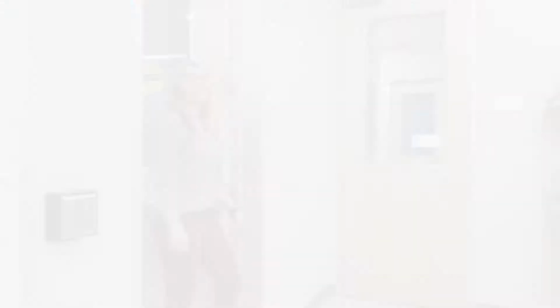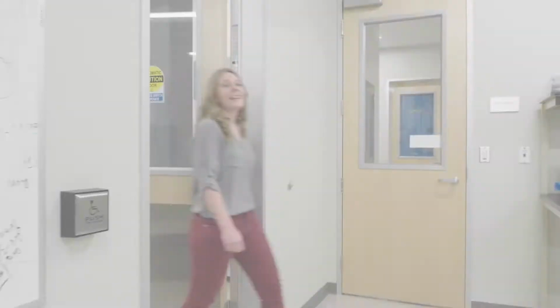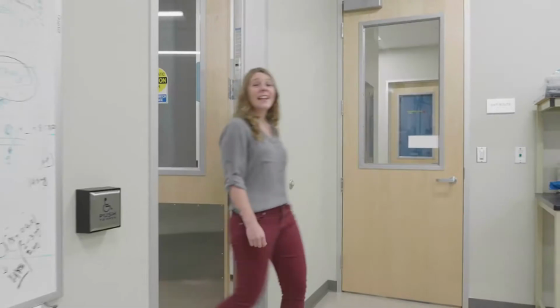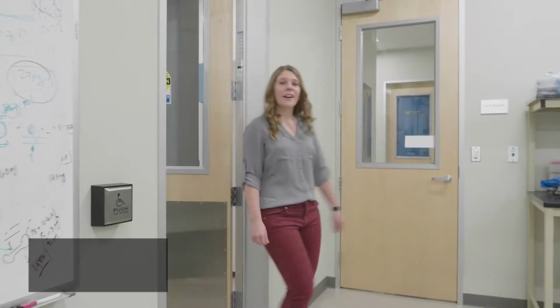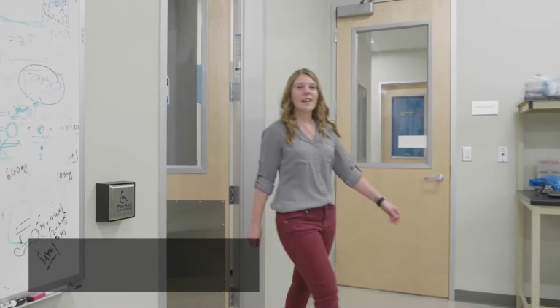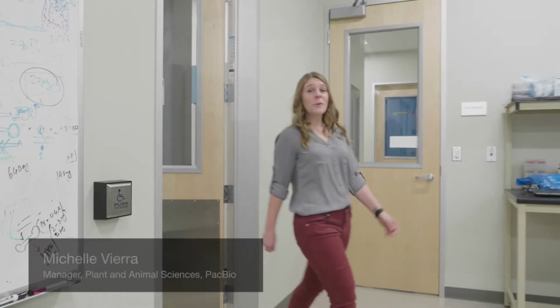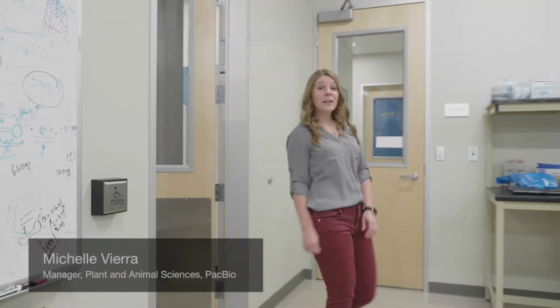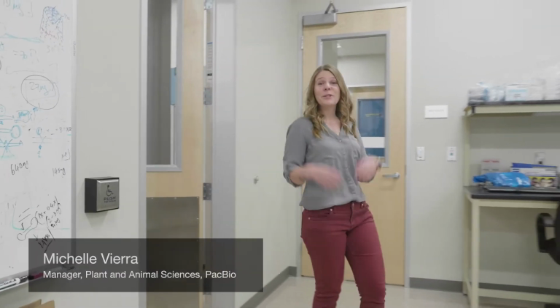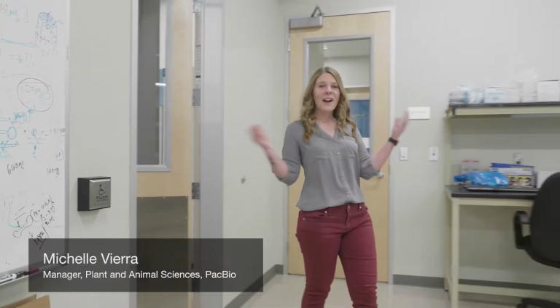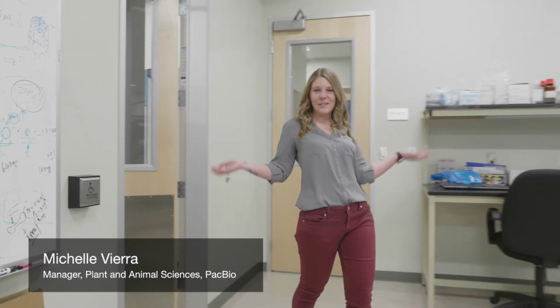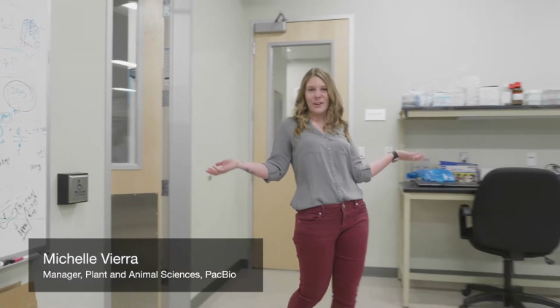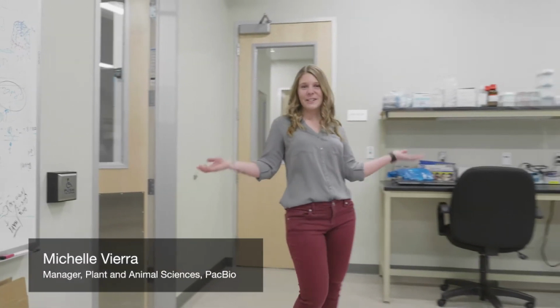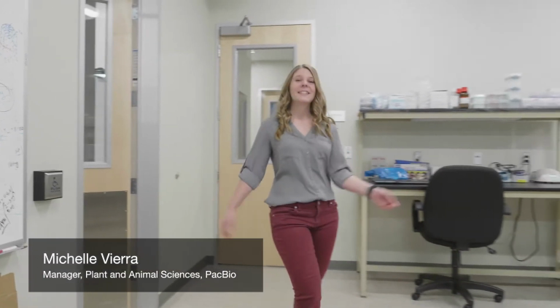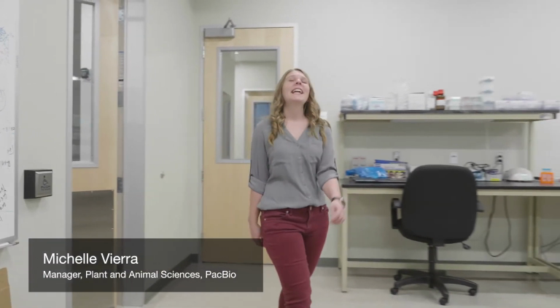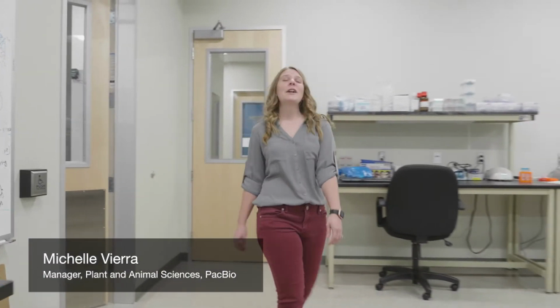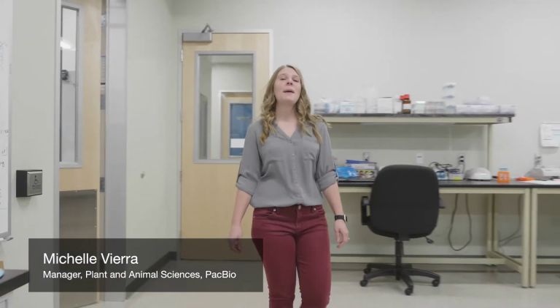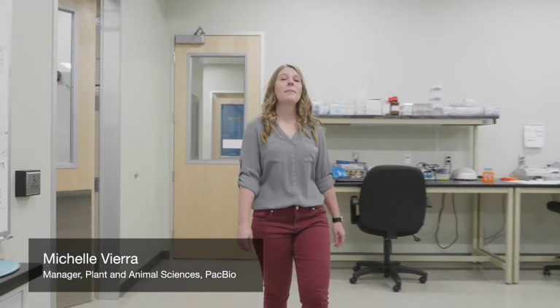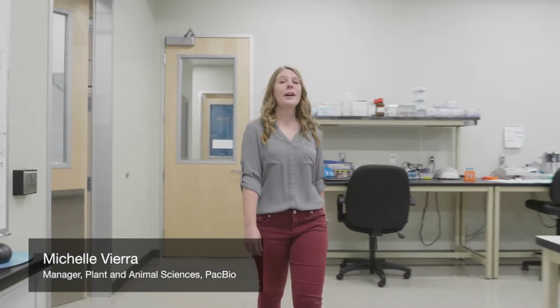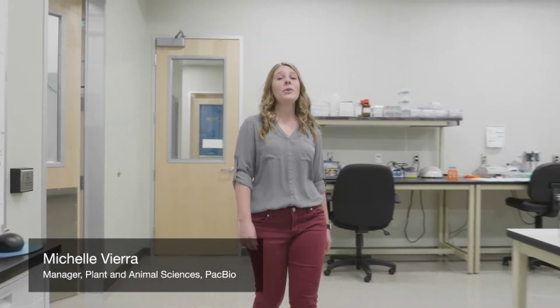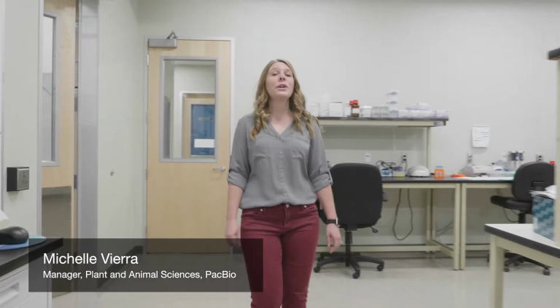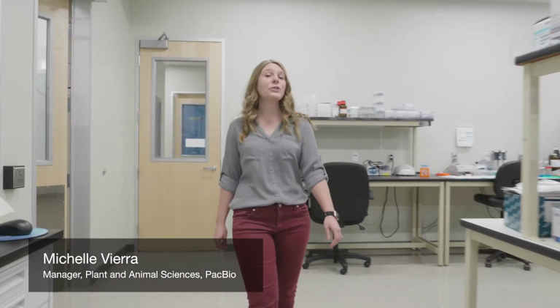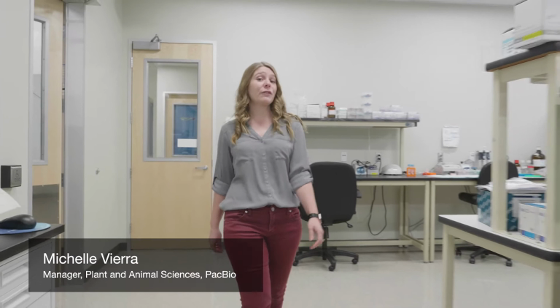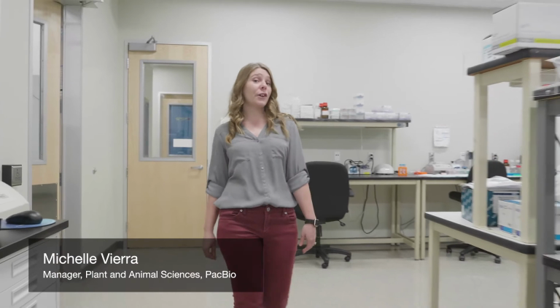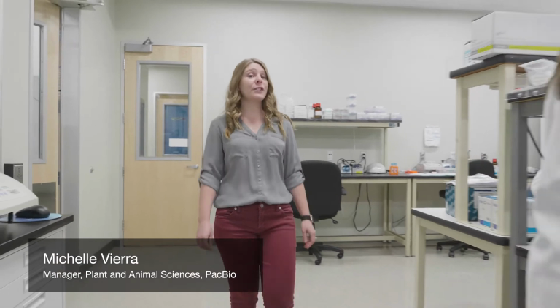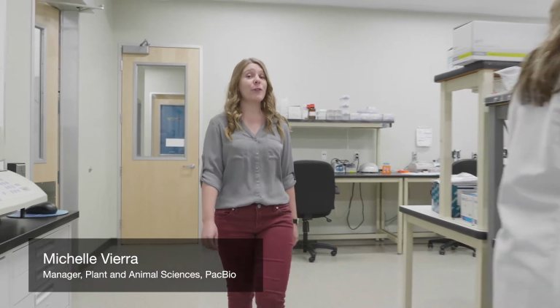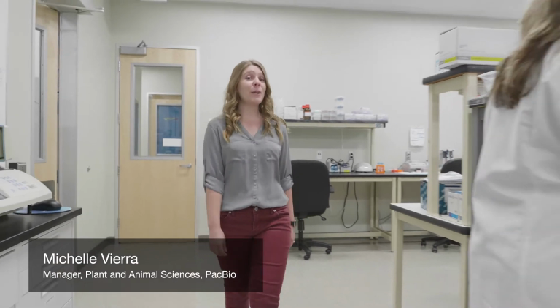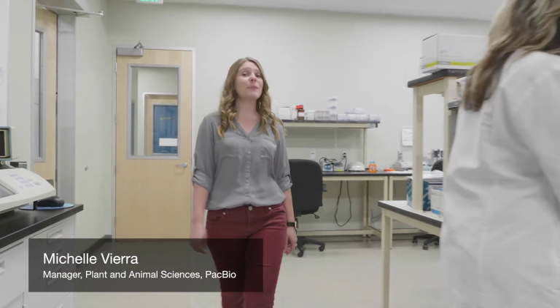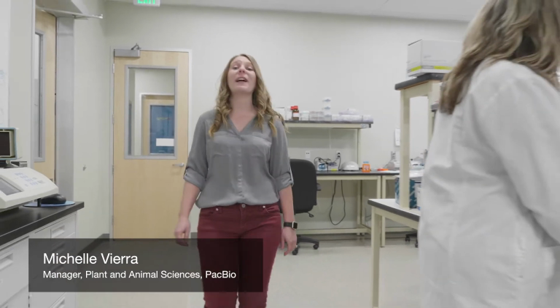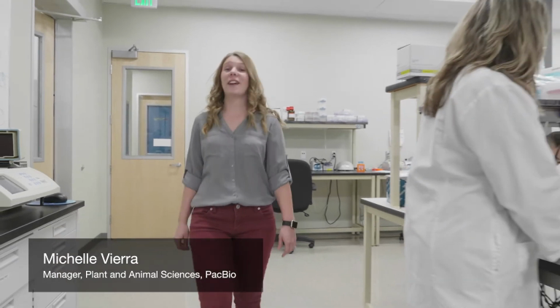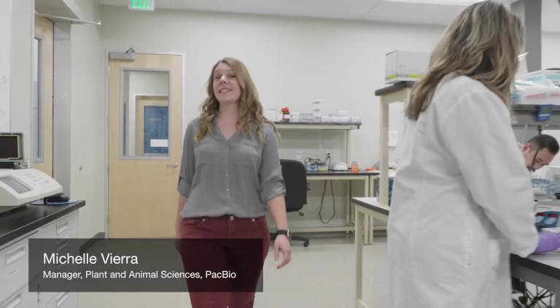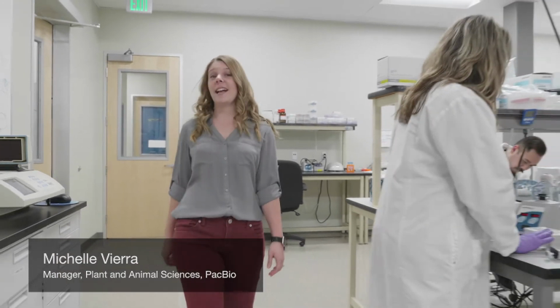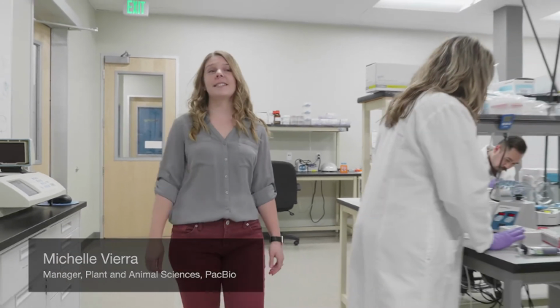Hi there and welcome to our headquarters. Here at PacBio we are driven first and foremost by great science and we love to collaborate on exciting research projects.